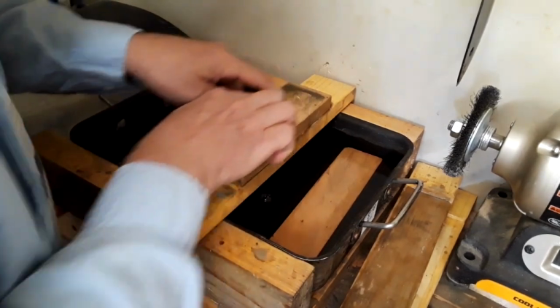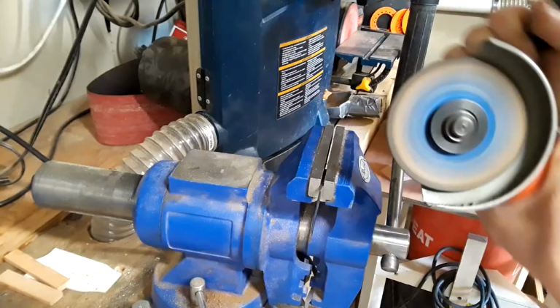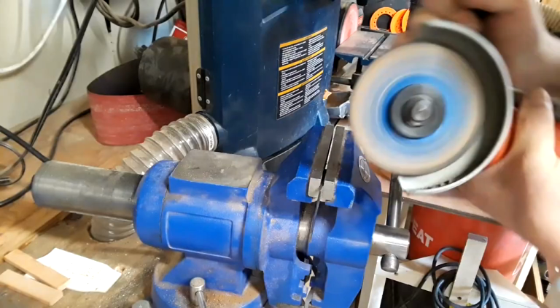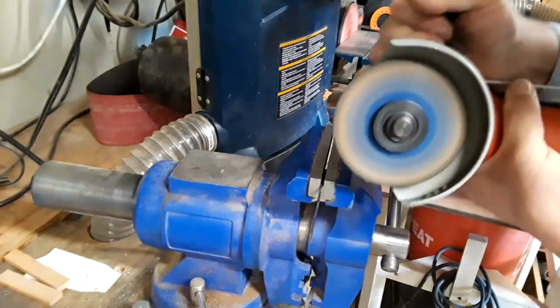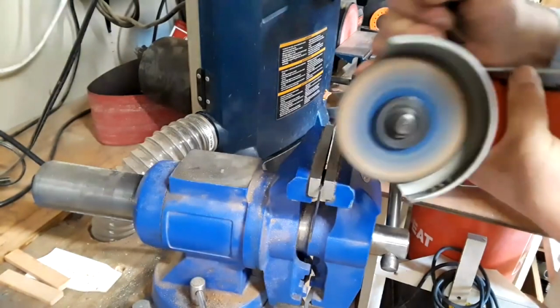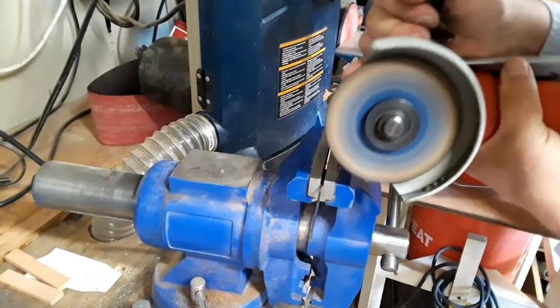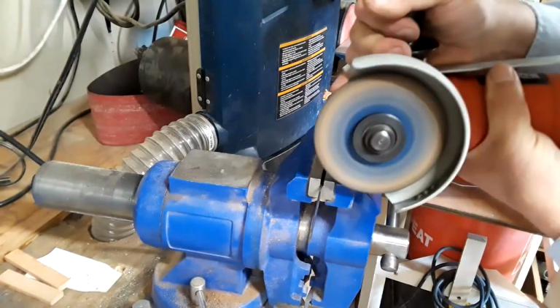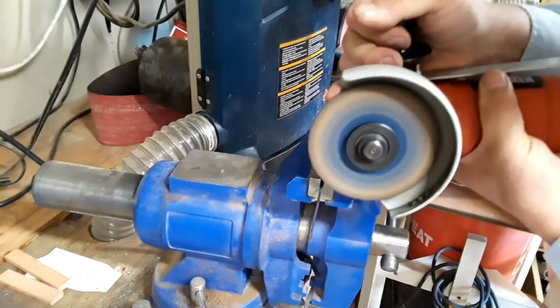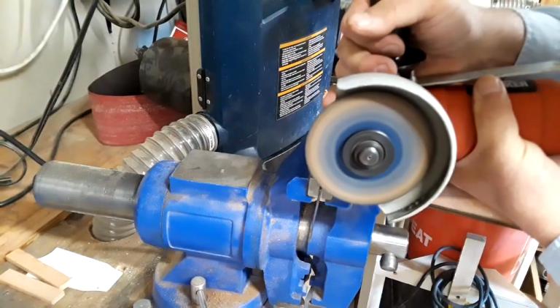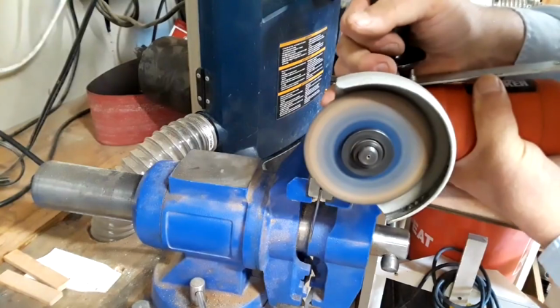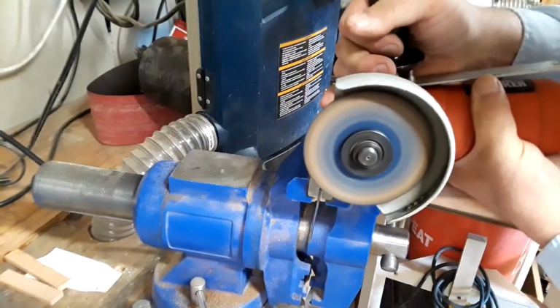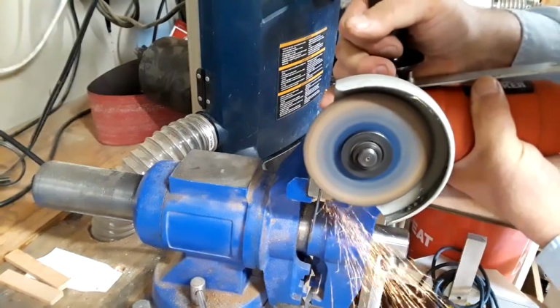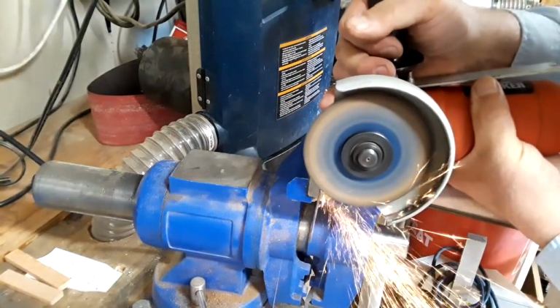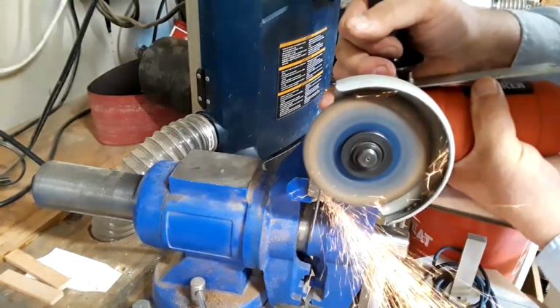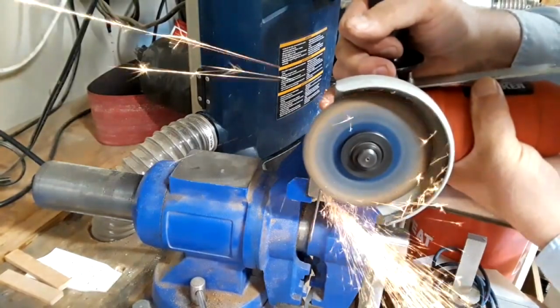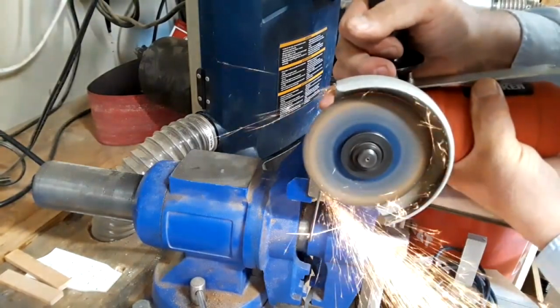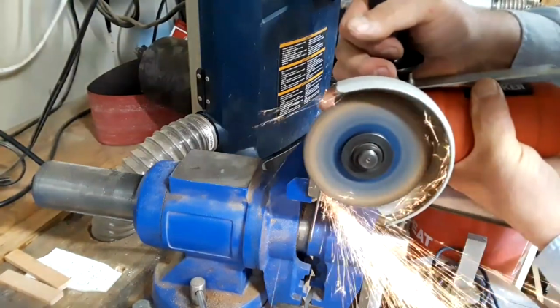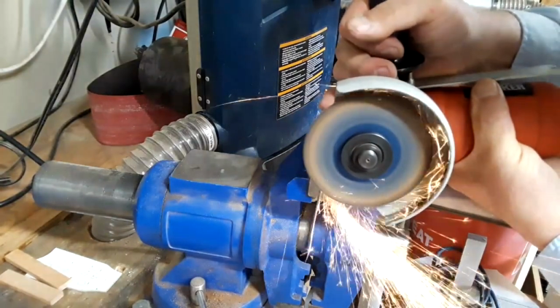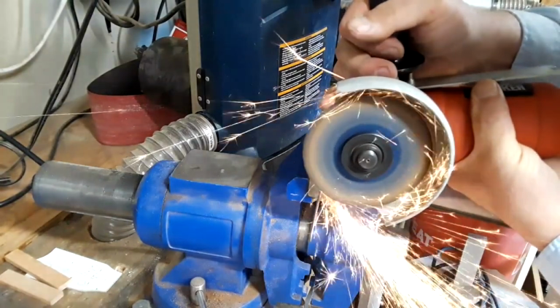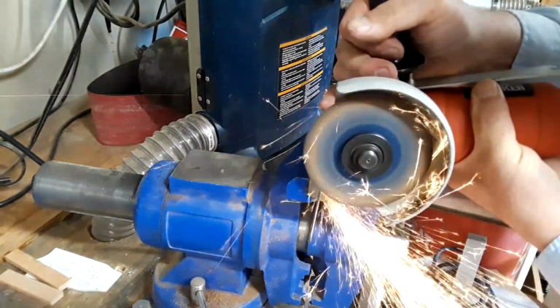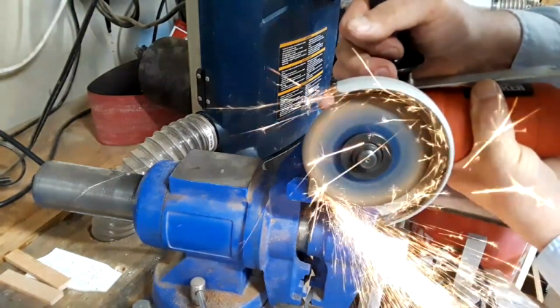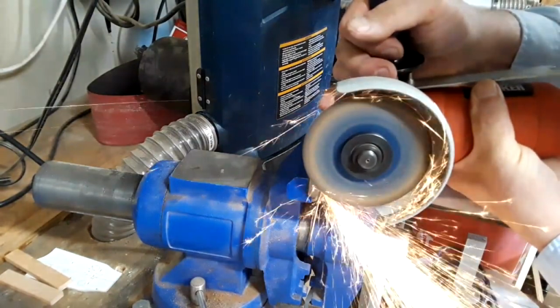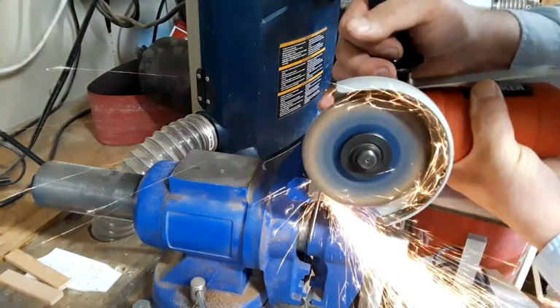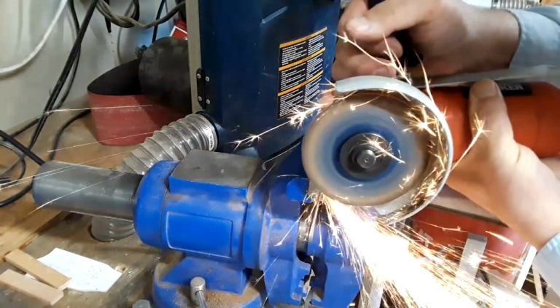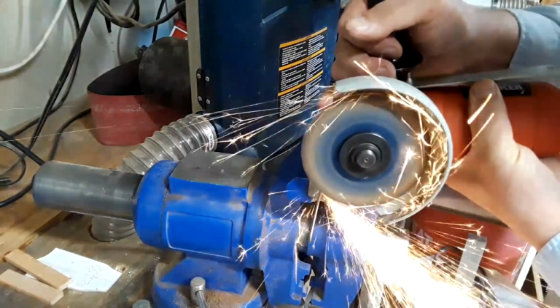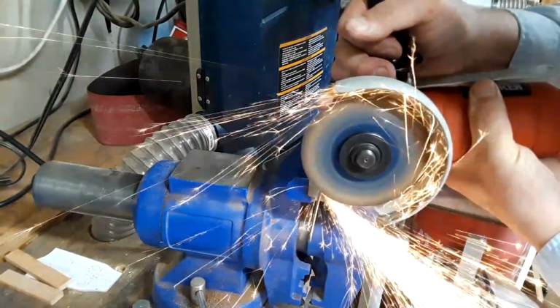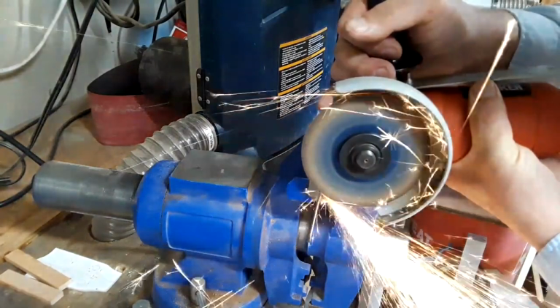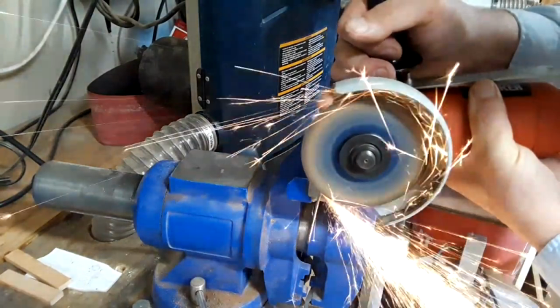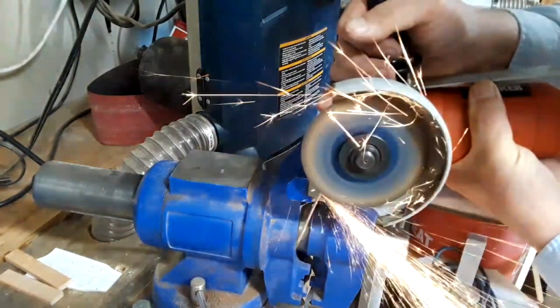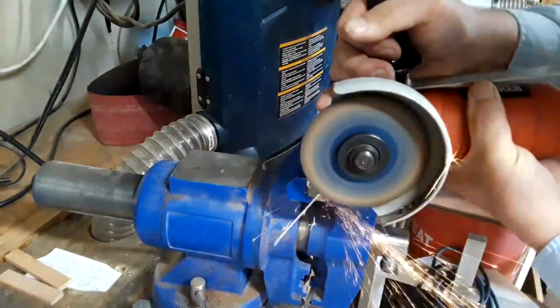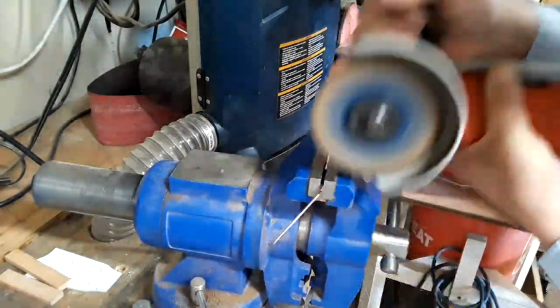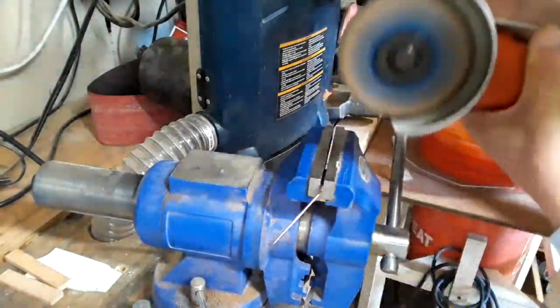The metal was too hard to cut with the hacksaw, so it was back to the angle grinder for cutting to length.